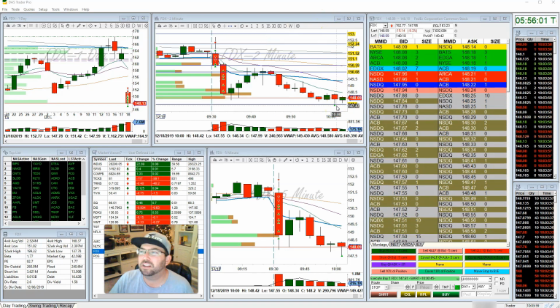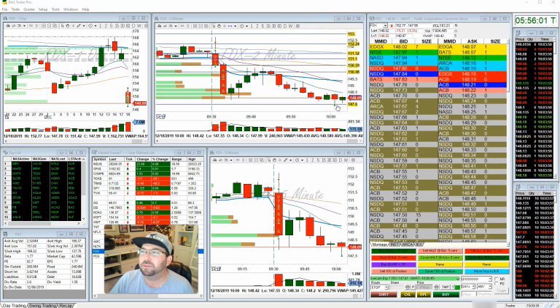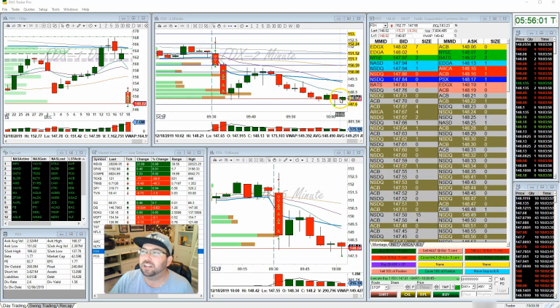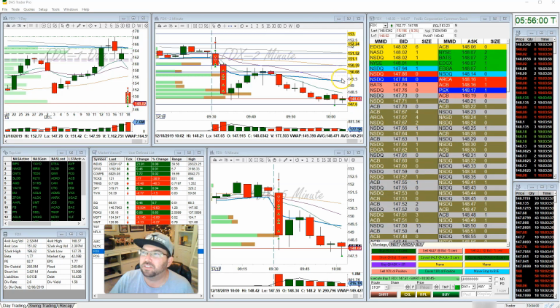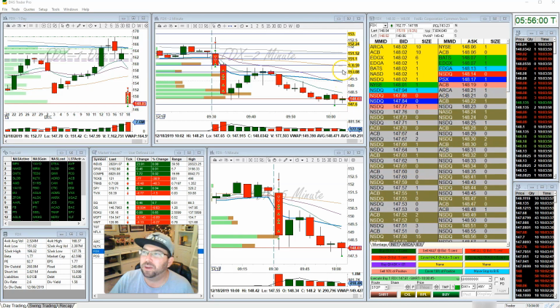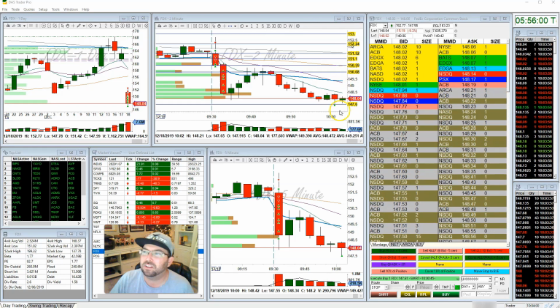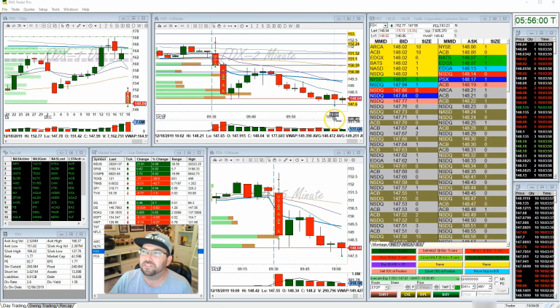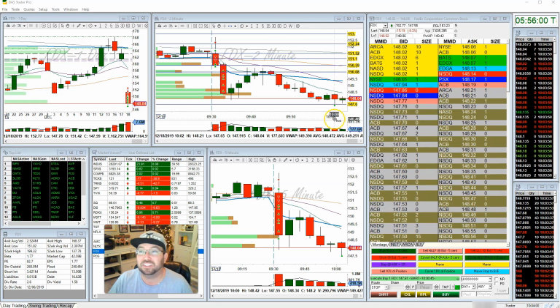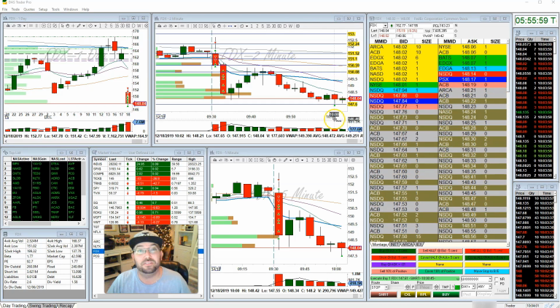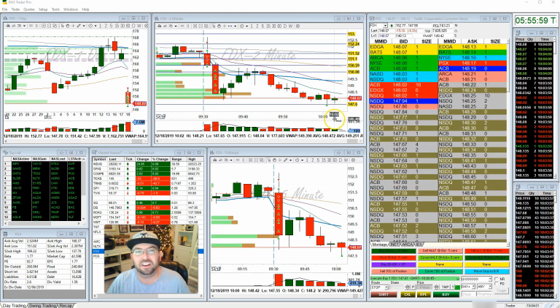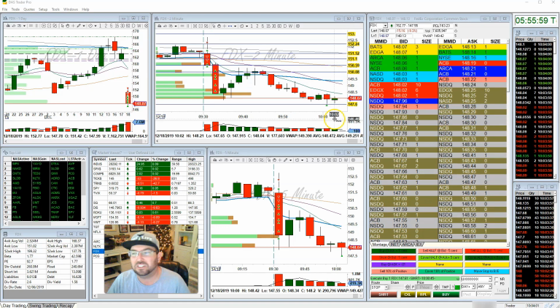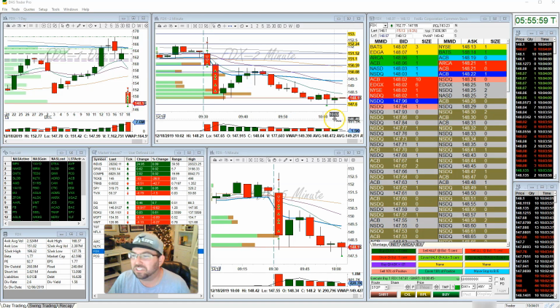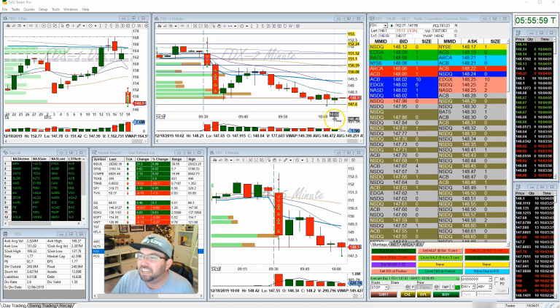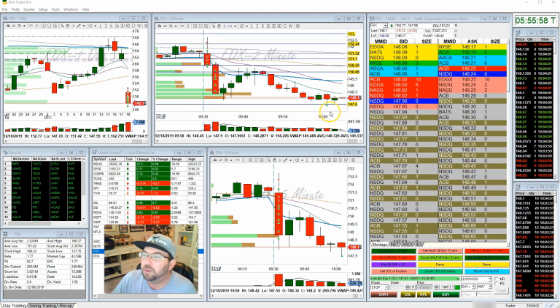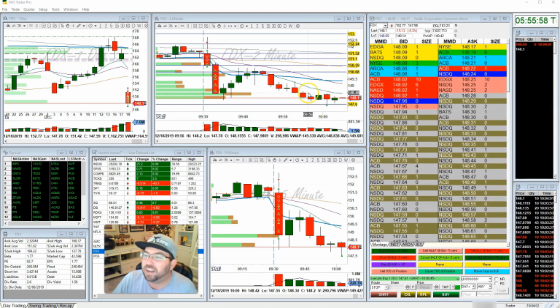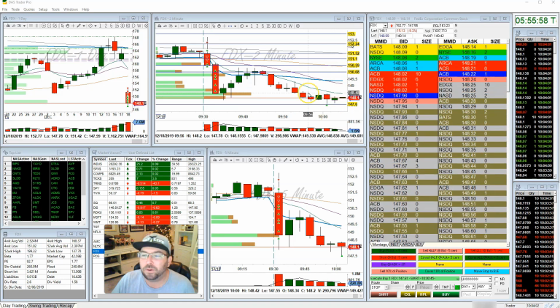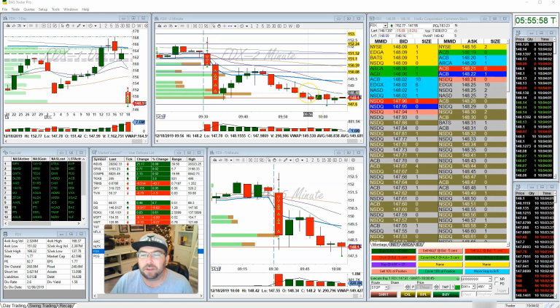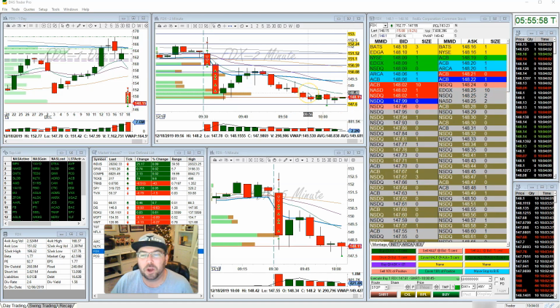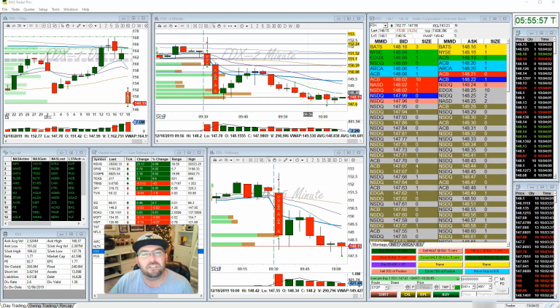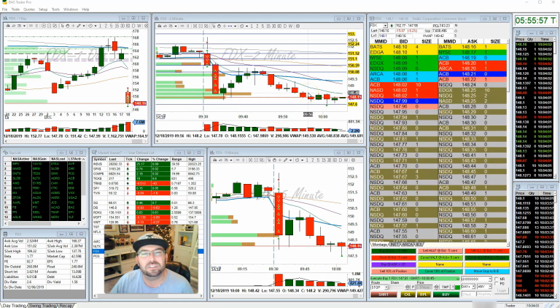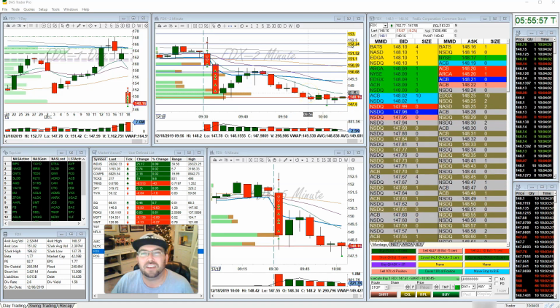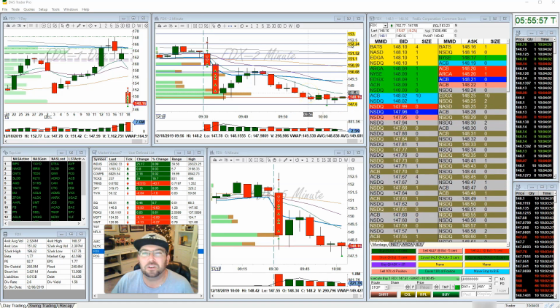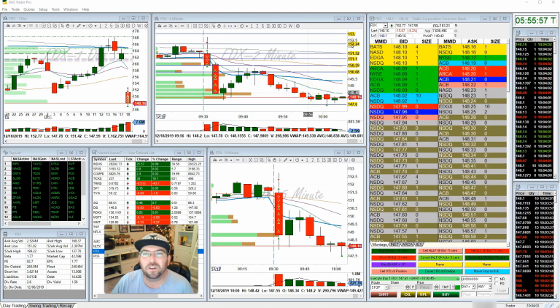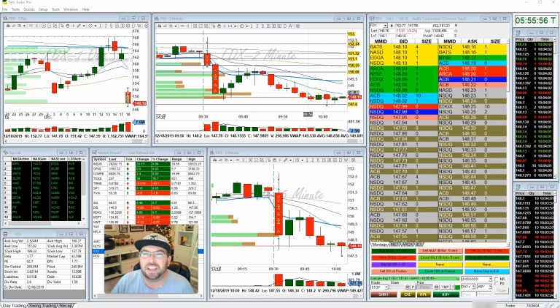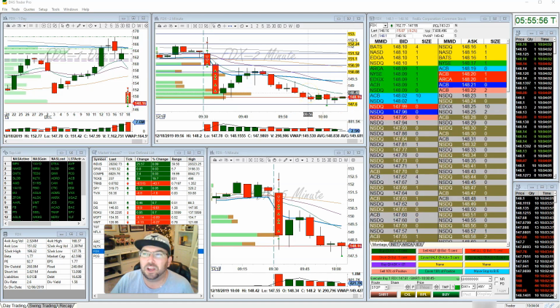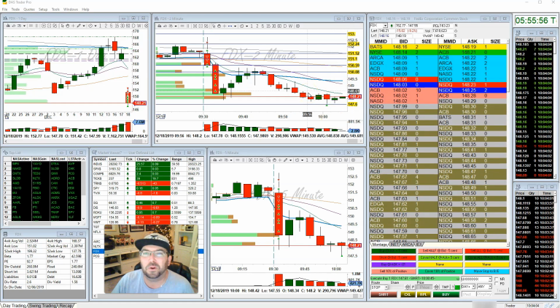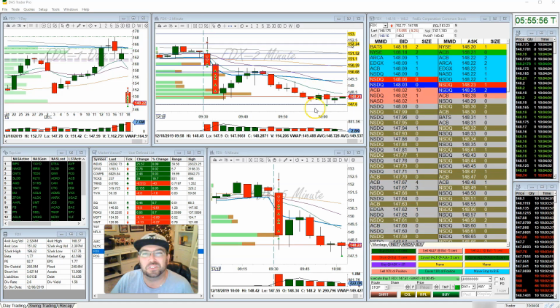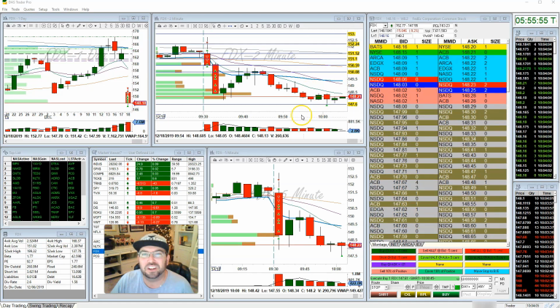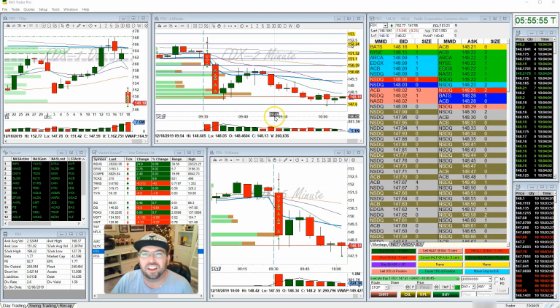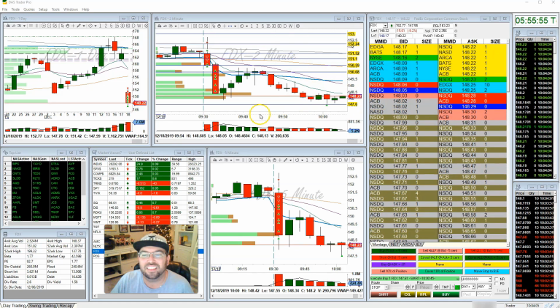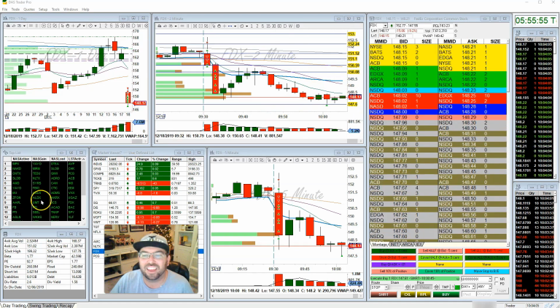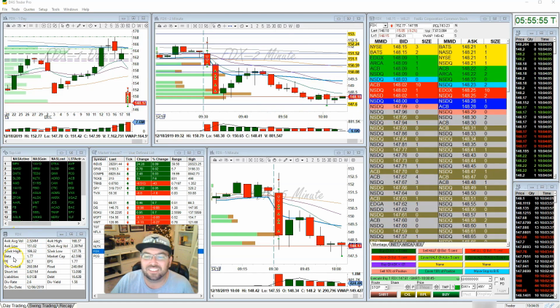These levels can be magic — like if it bounced off of this, that'd be very interesting. I hope everyone's having a great day. Thanks for joining us.